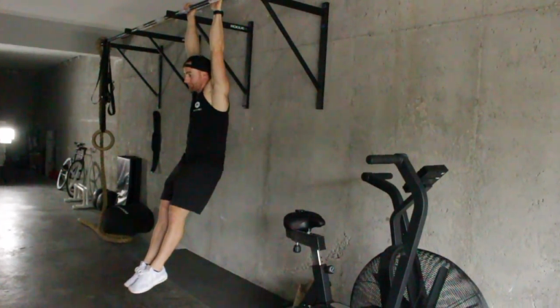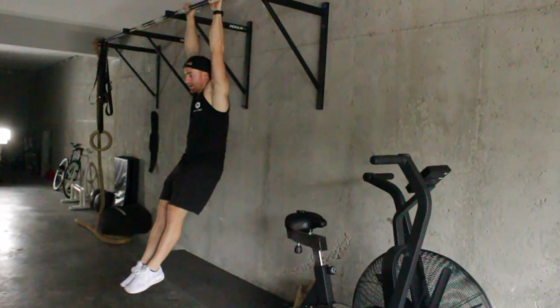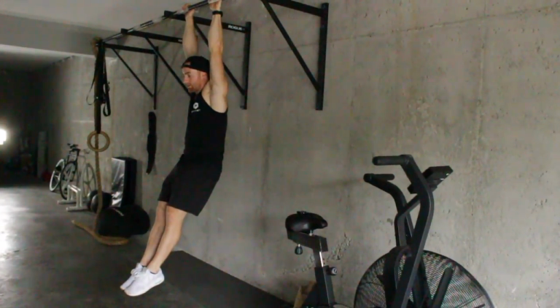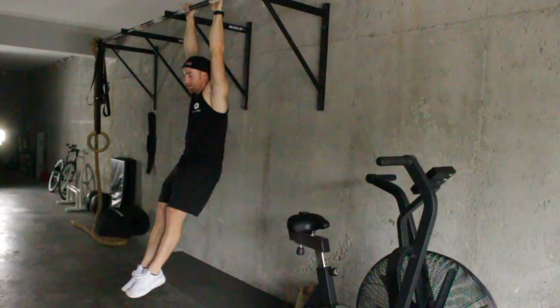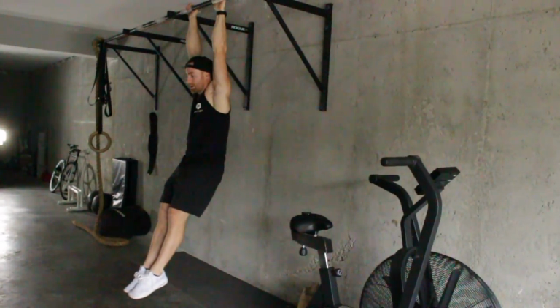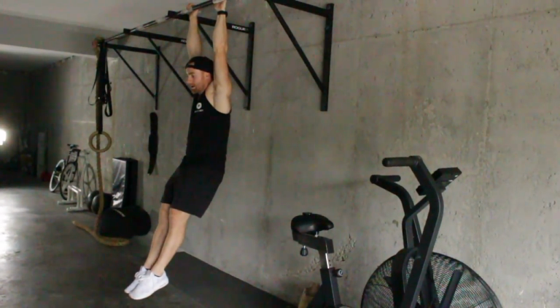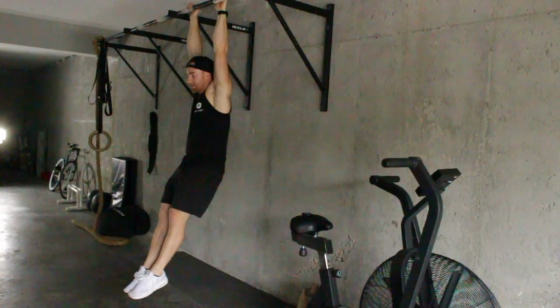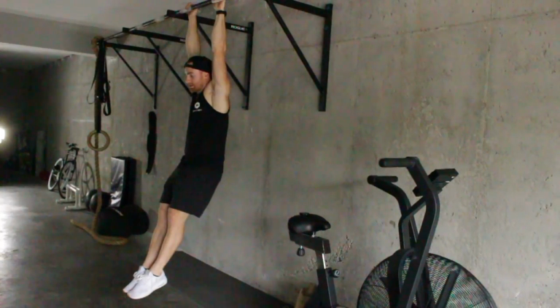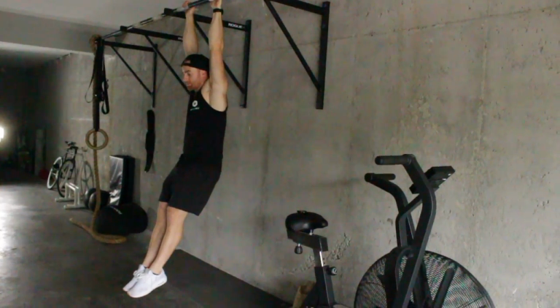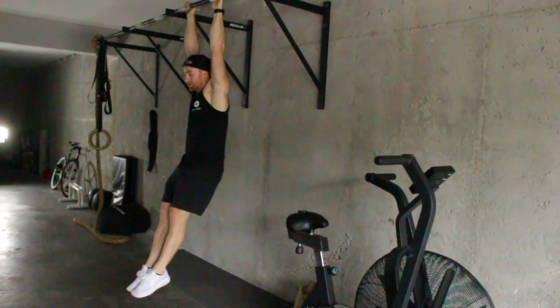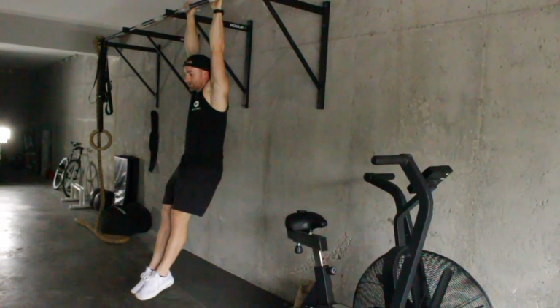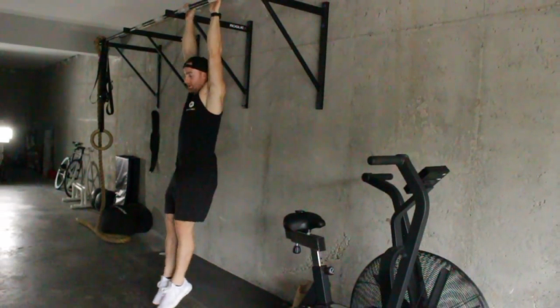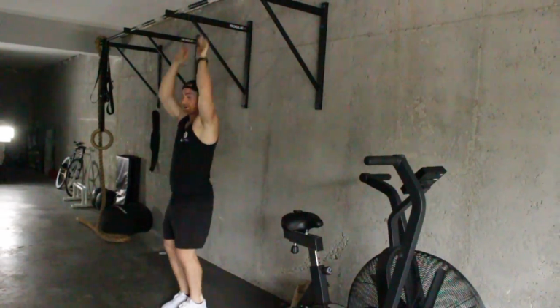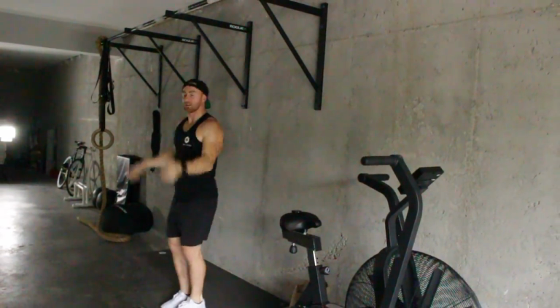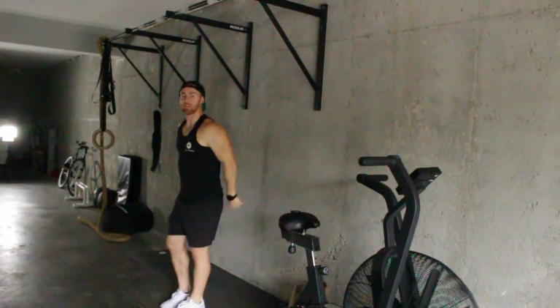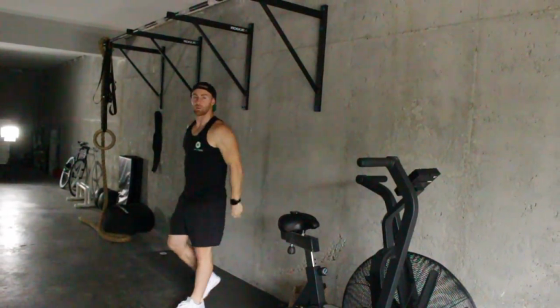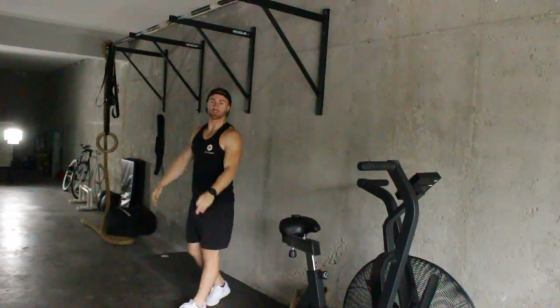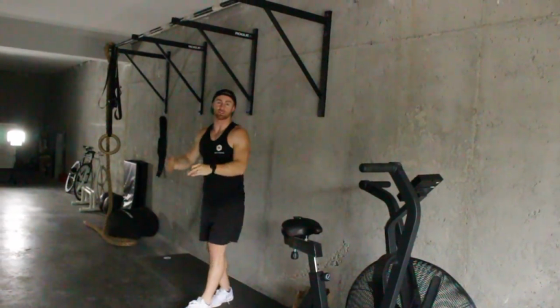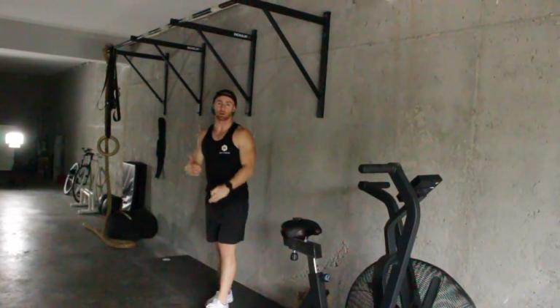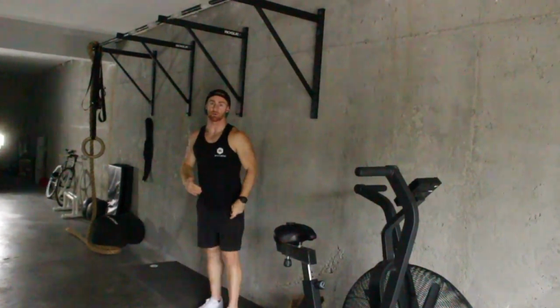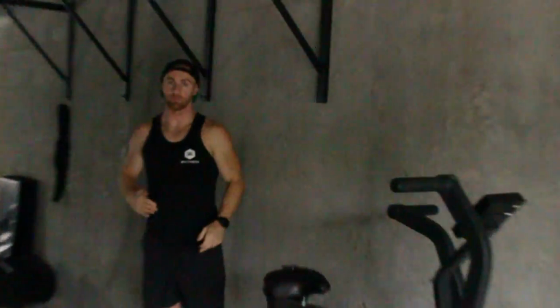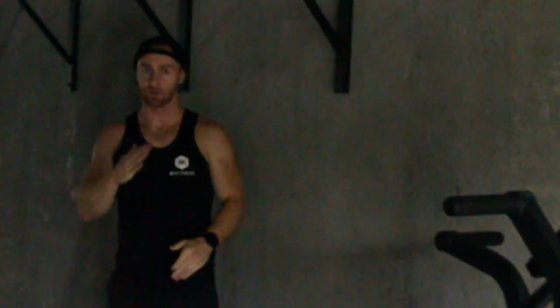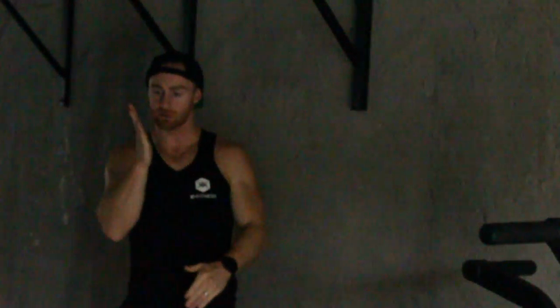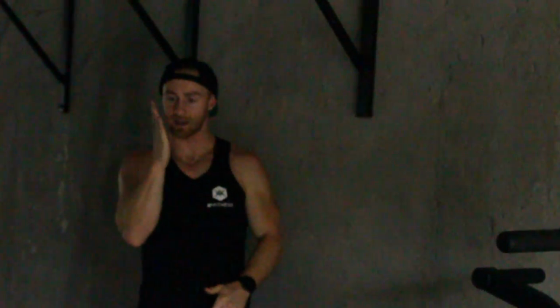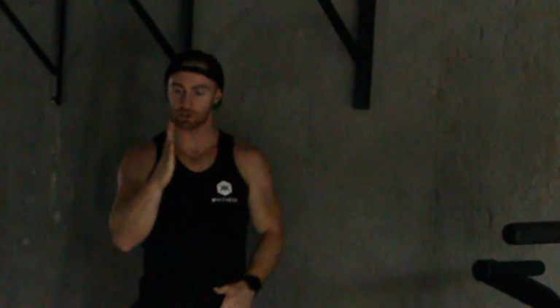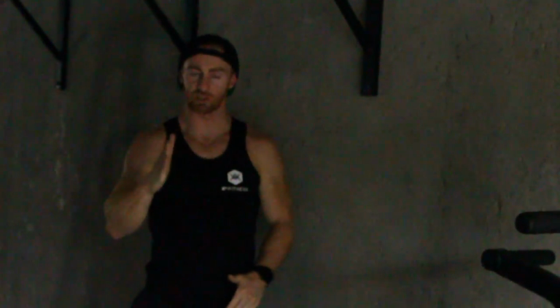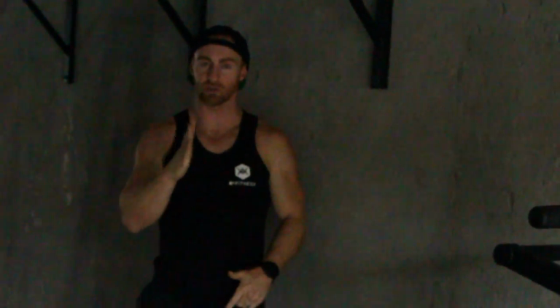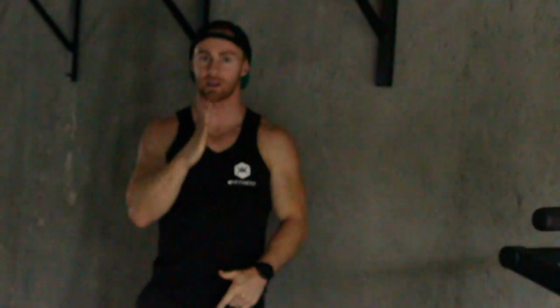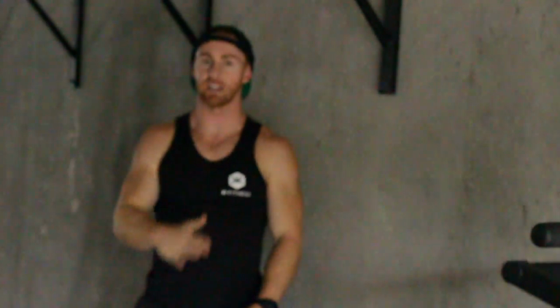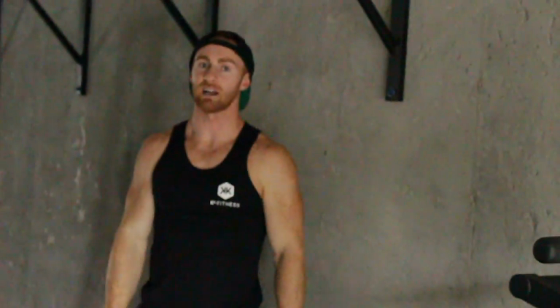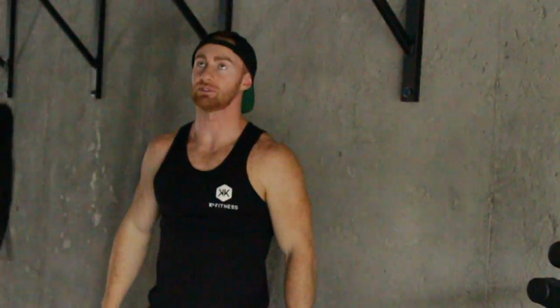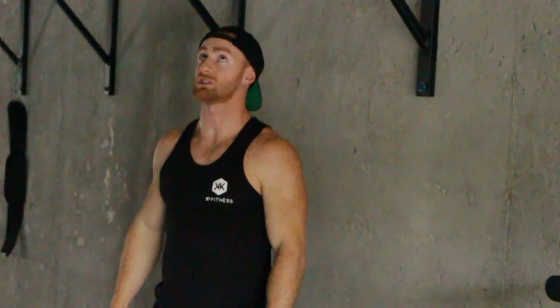Bam! That's the position that I want you to start from. That's a good, strong, hollow body position.